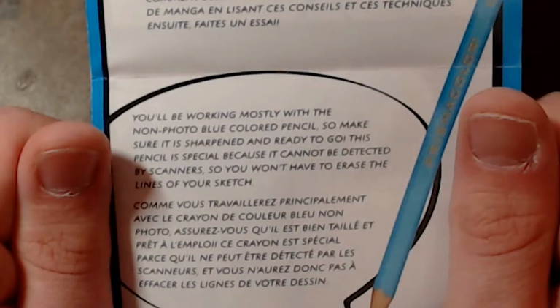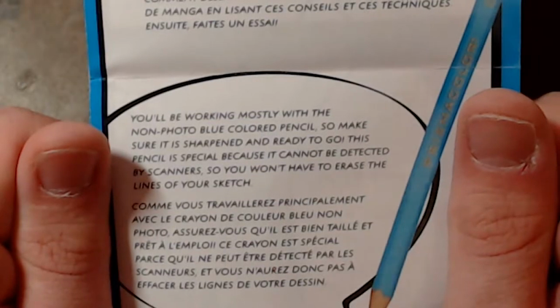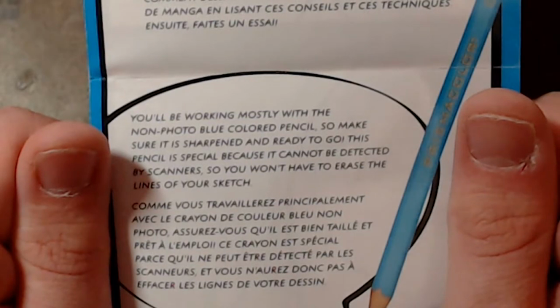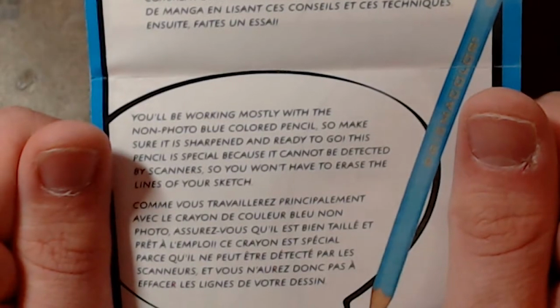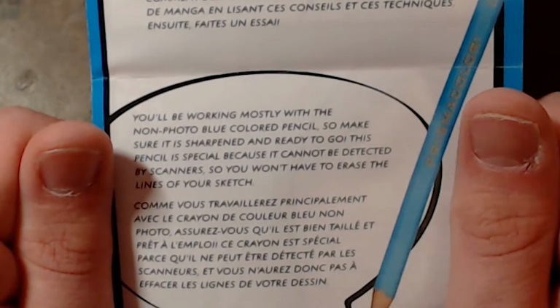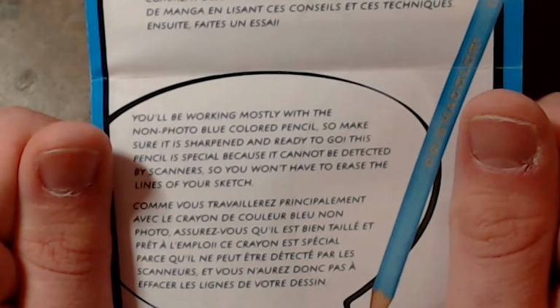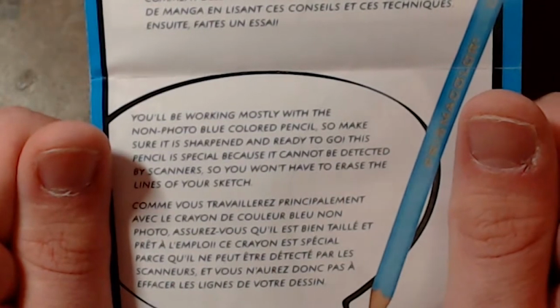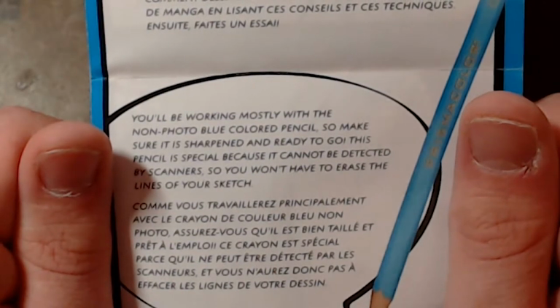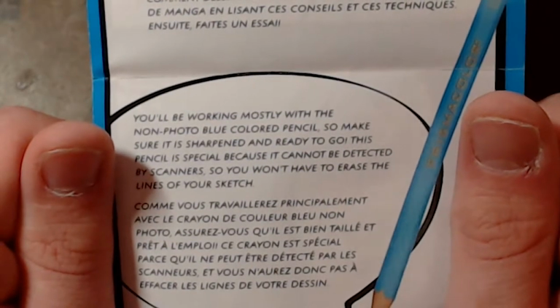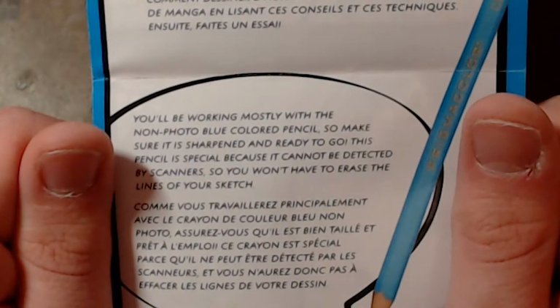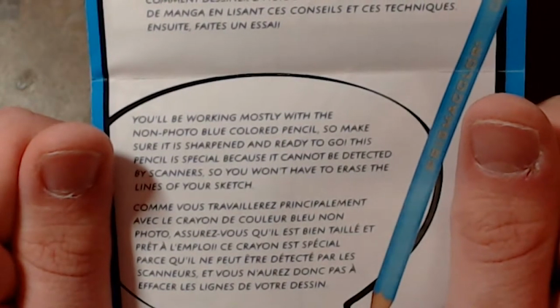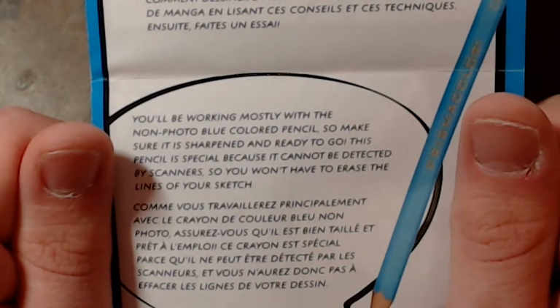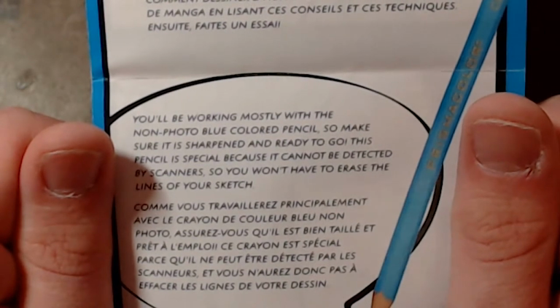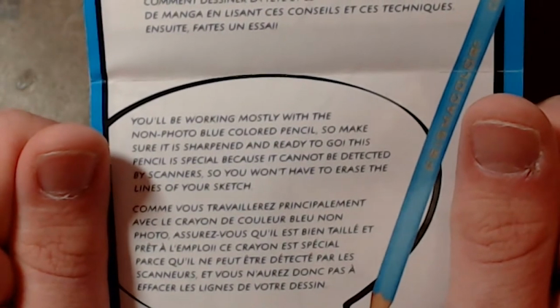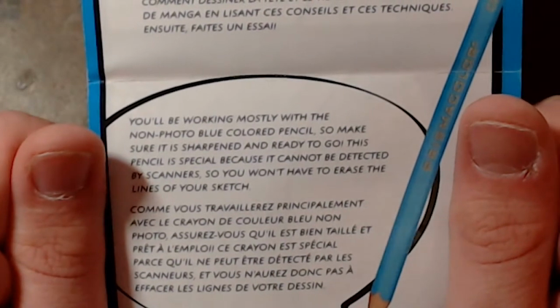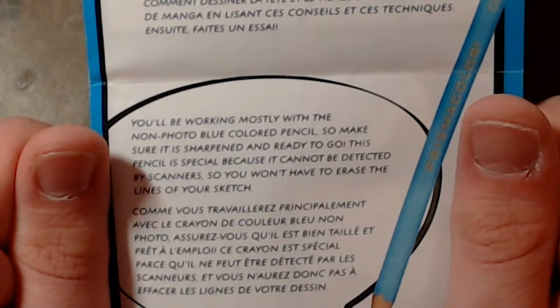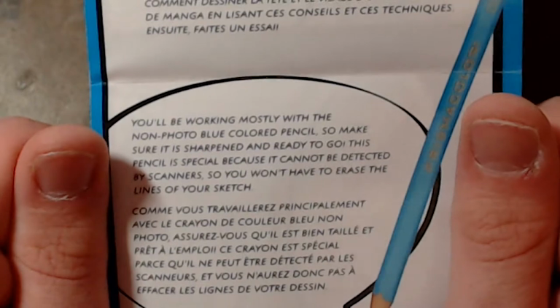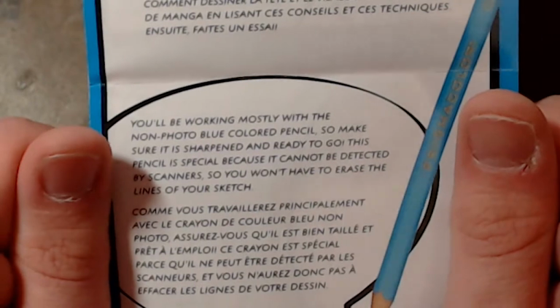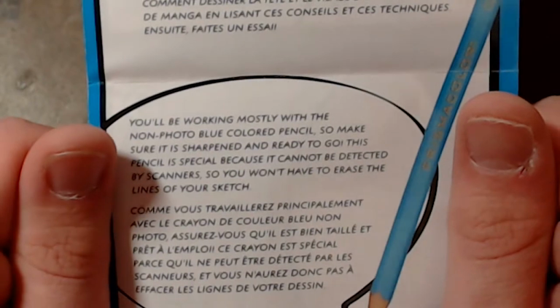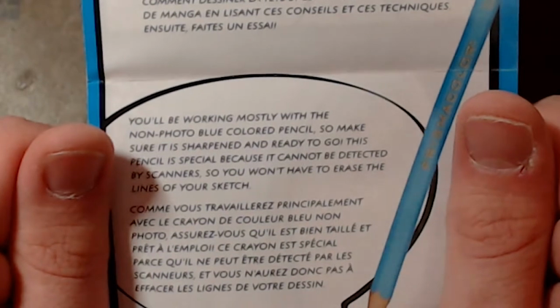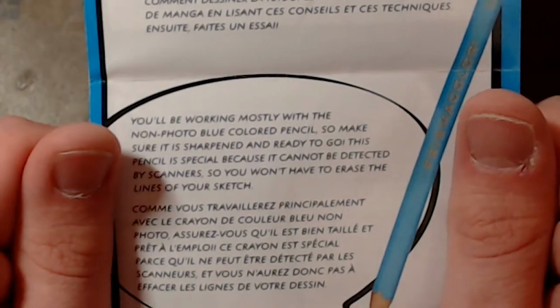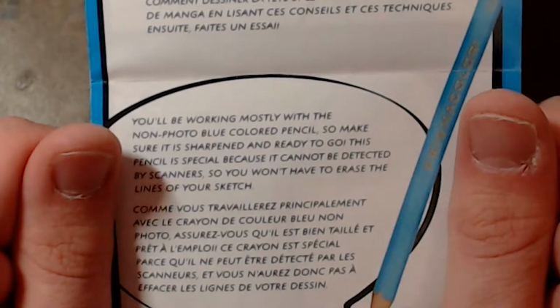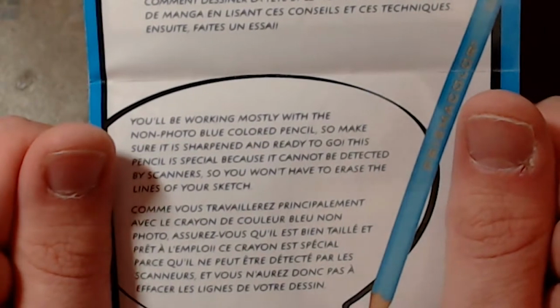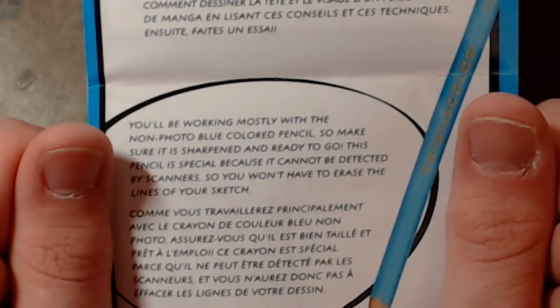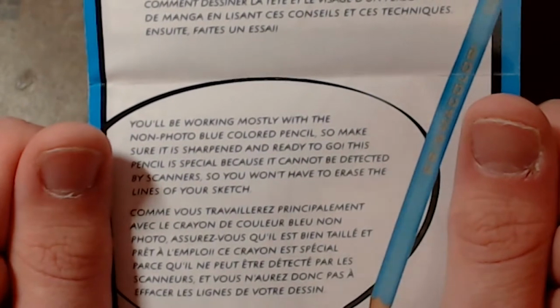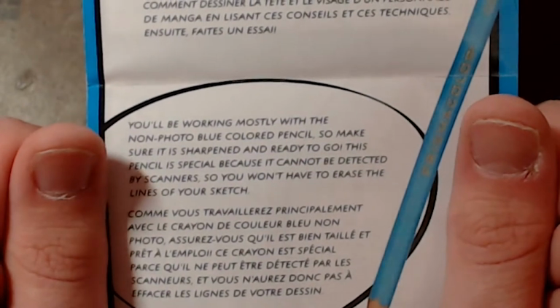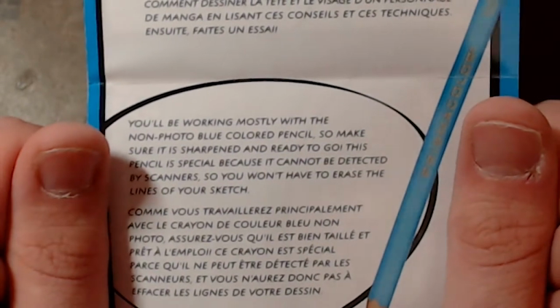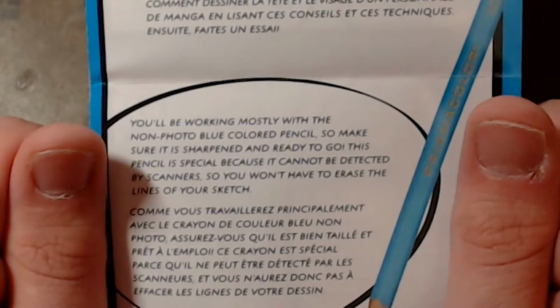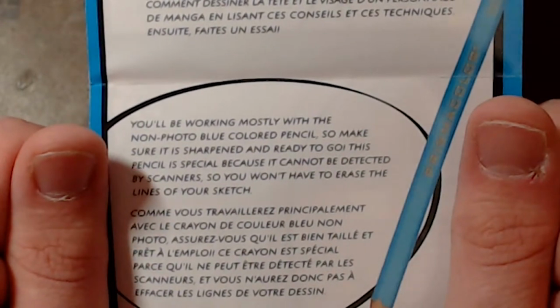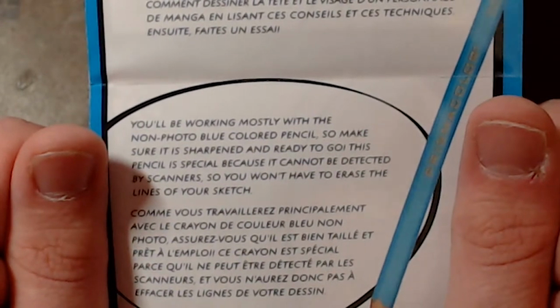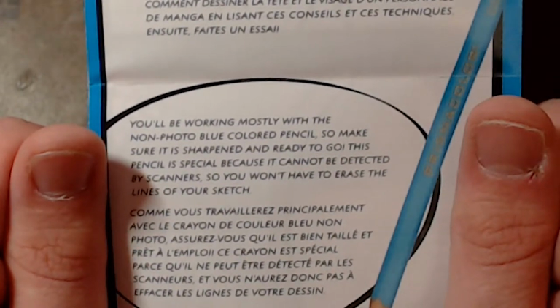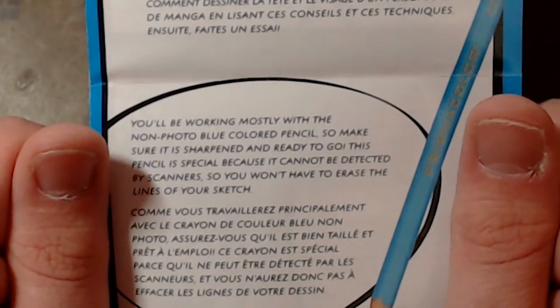This pencil is special because it cannot be detected by scanners, so you don't have to erase the lines of your sketch.